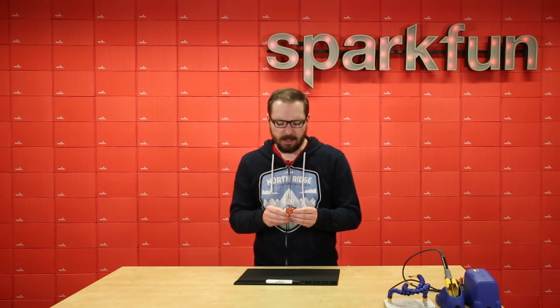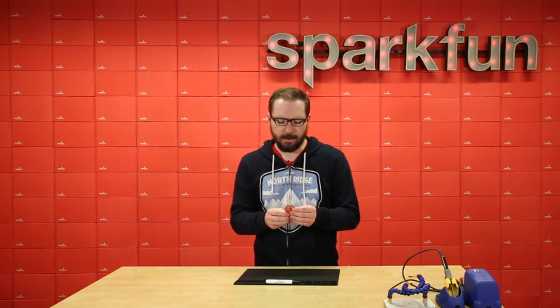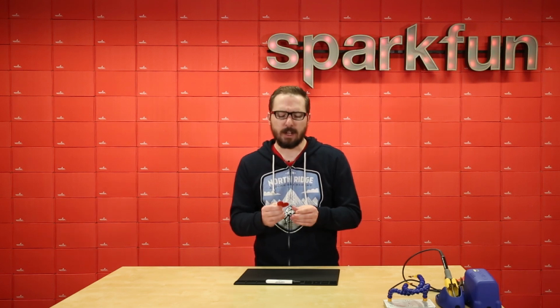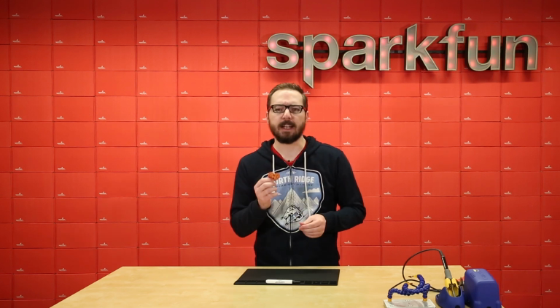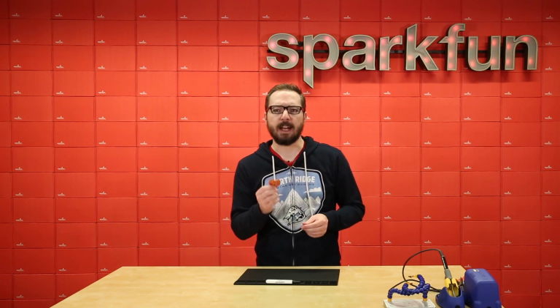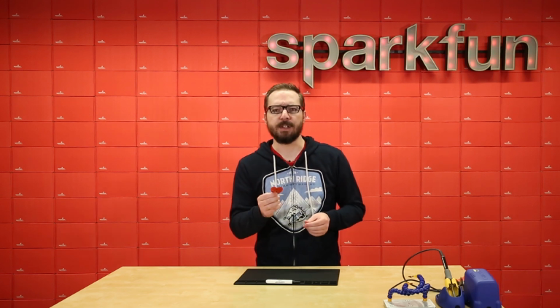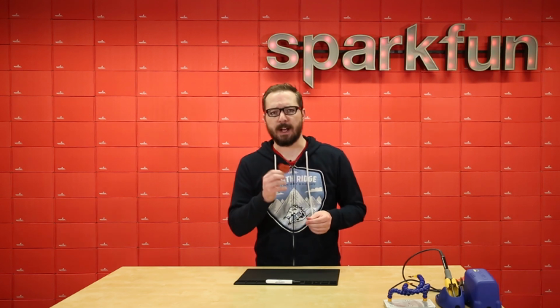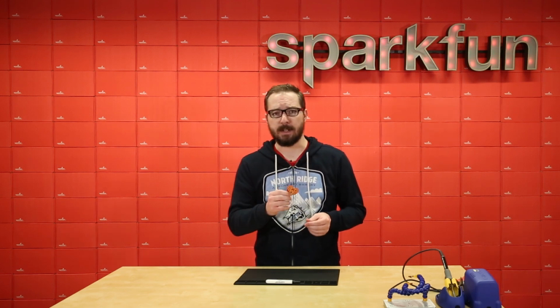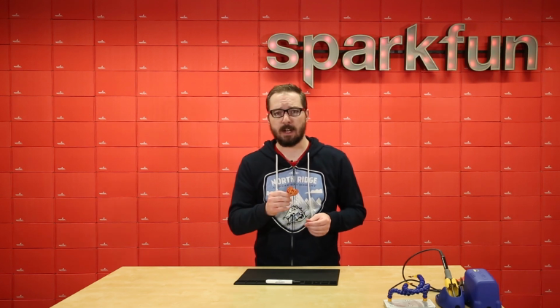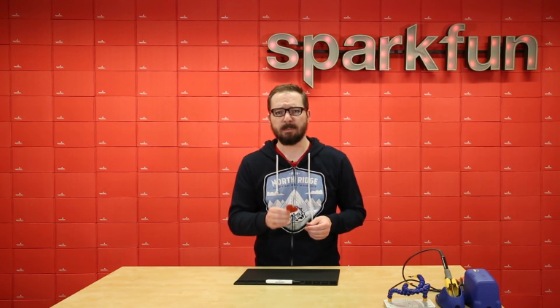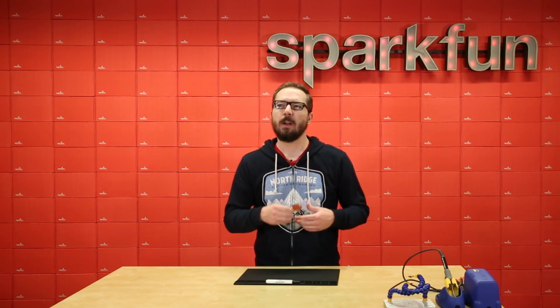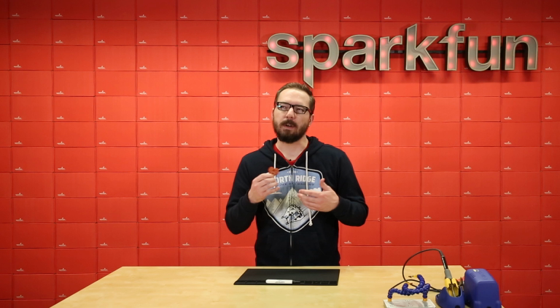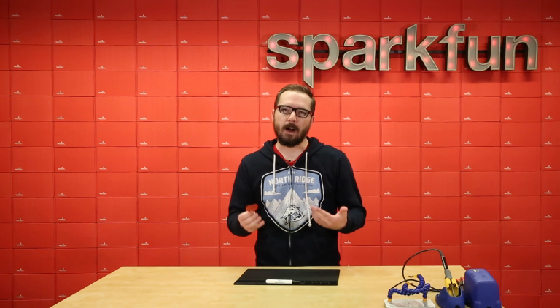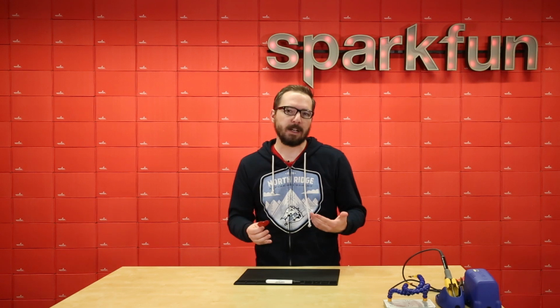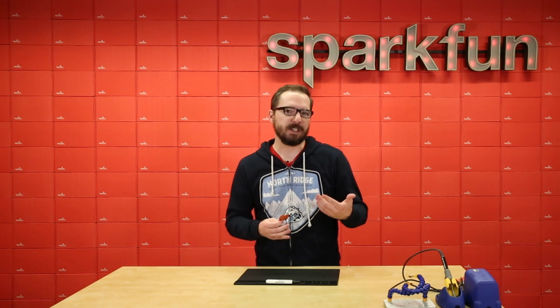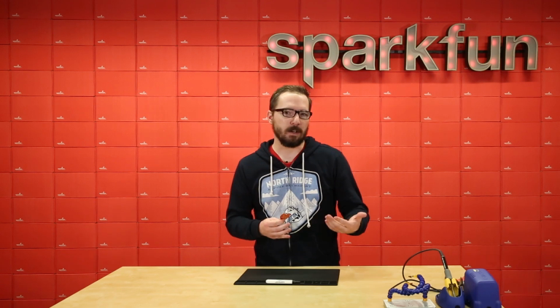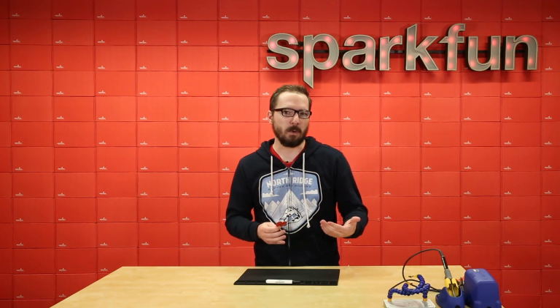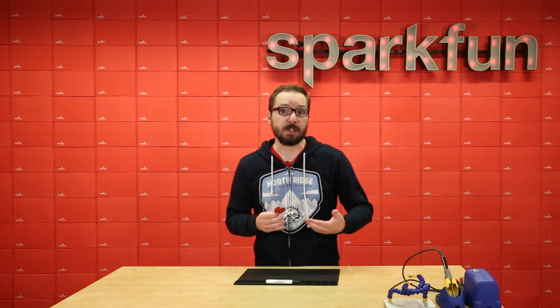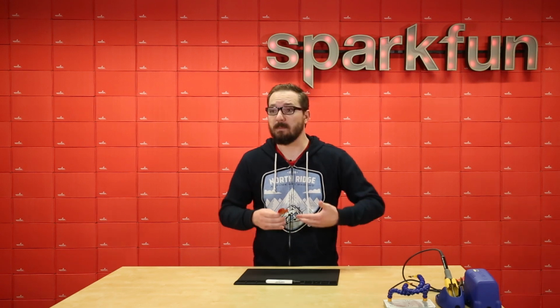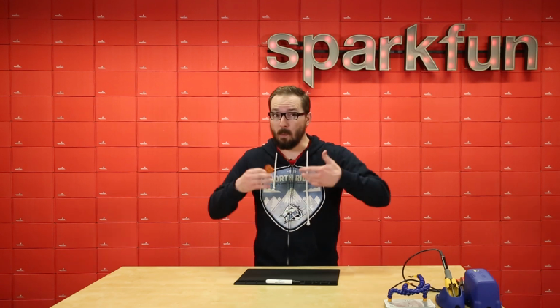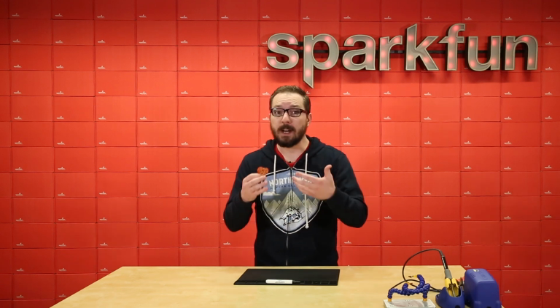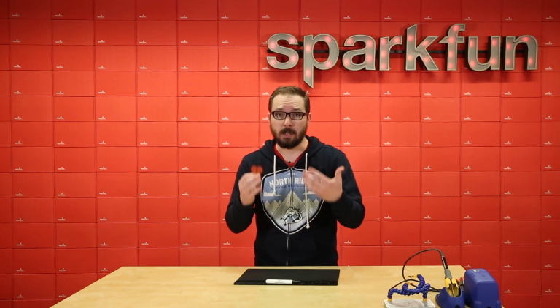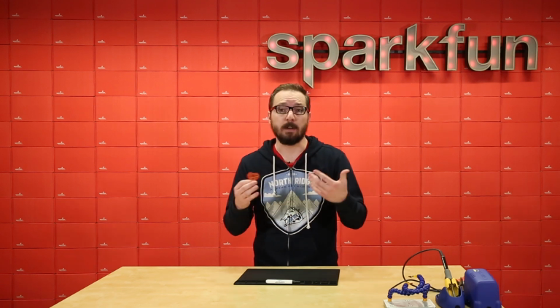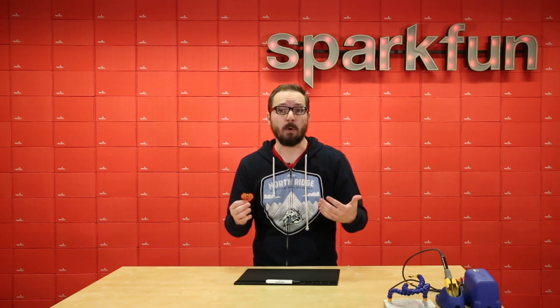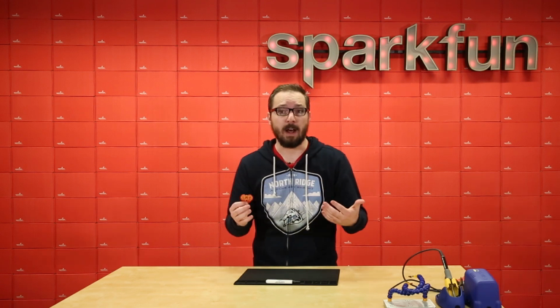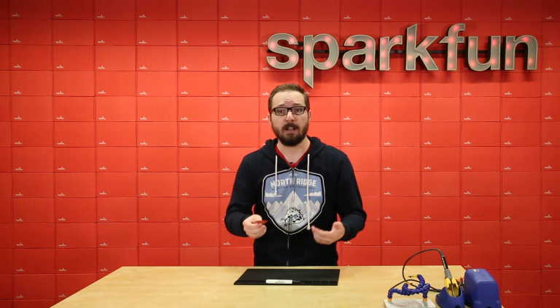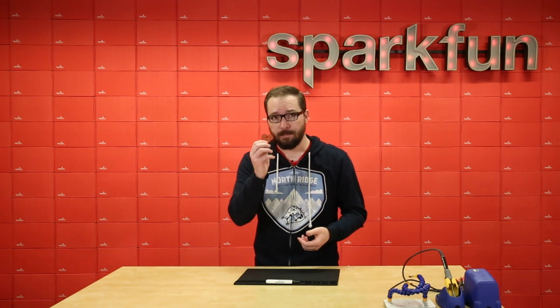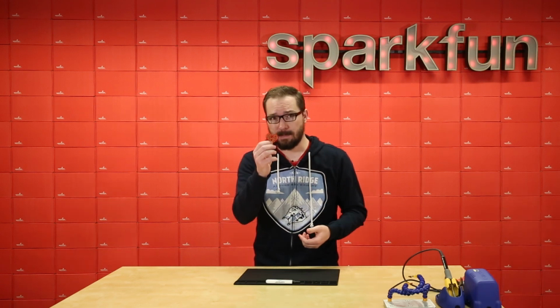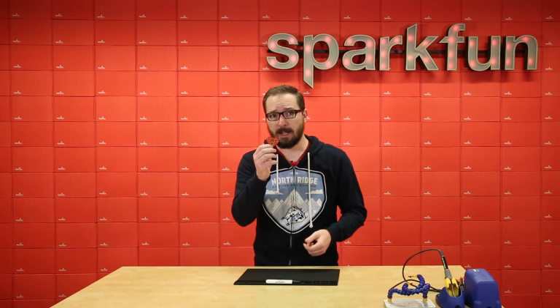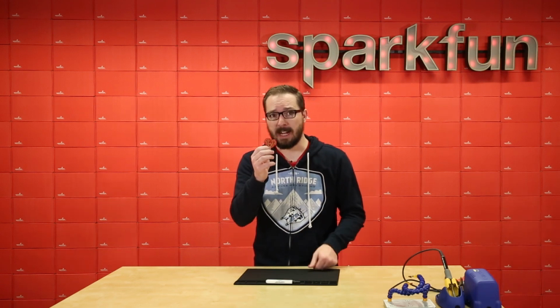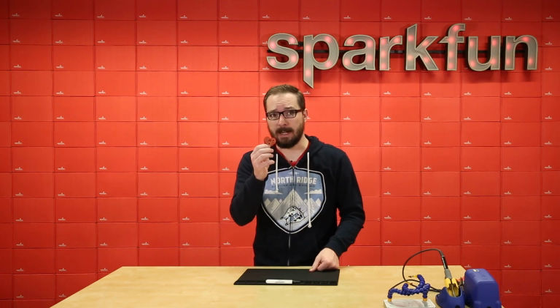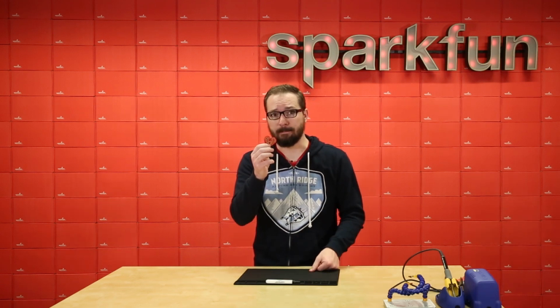So if you're looking to get into SMD soldering, refine your skills, or just wanting to learn more about it — it's a pretty good kit to pick up.